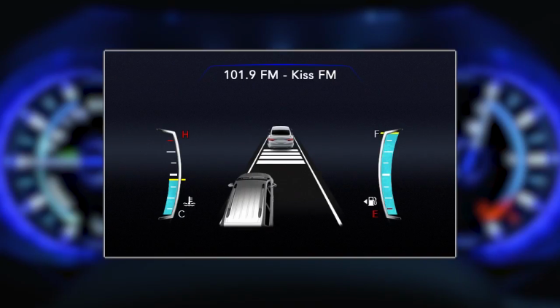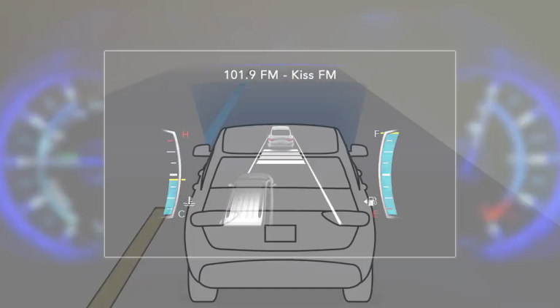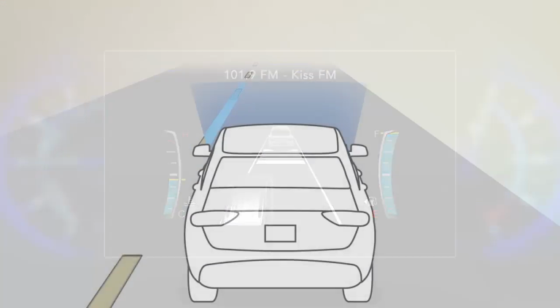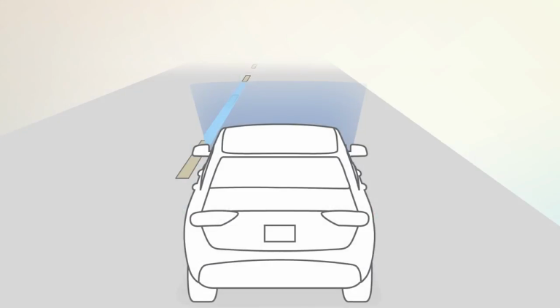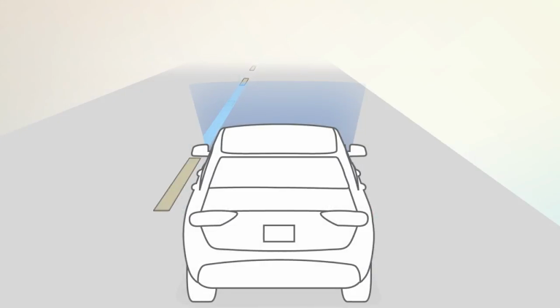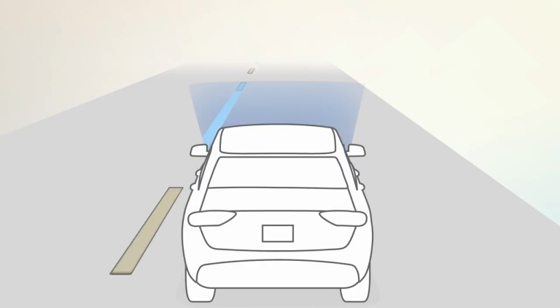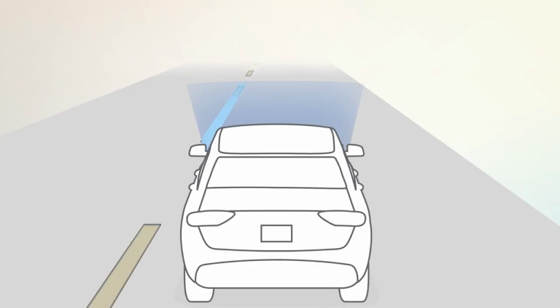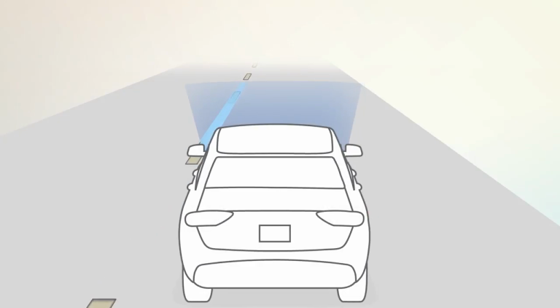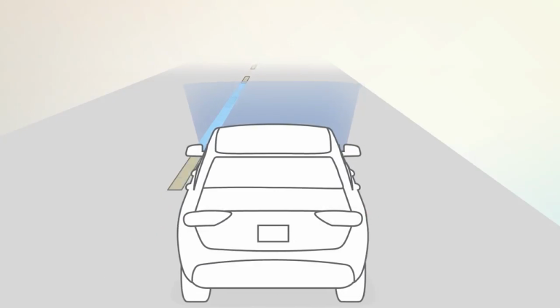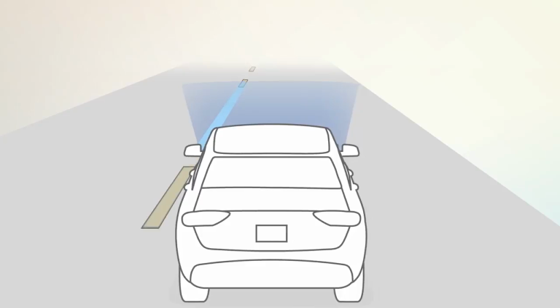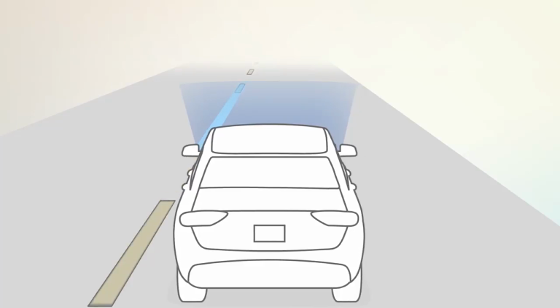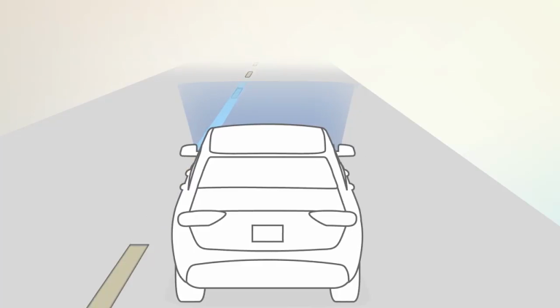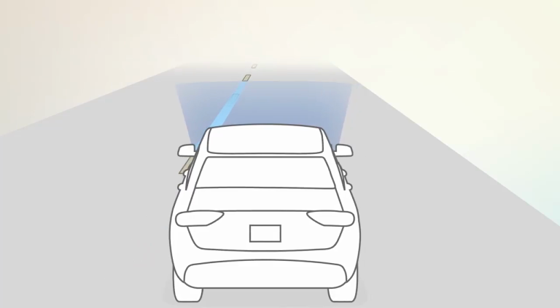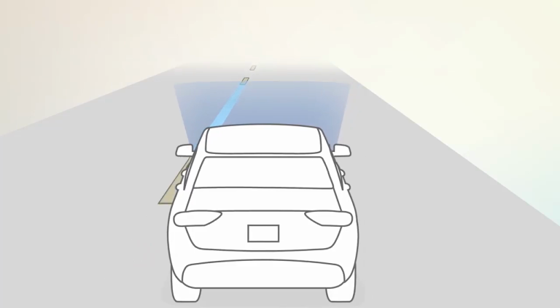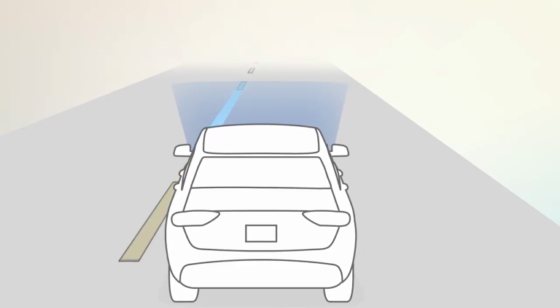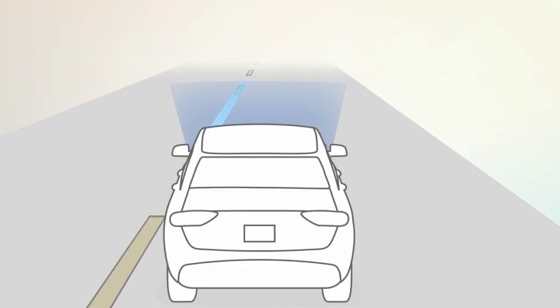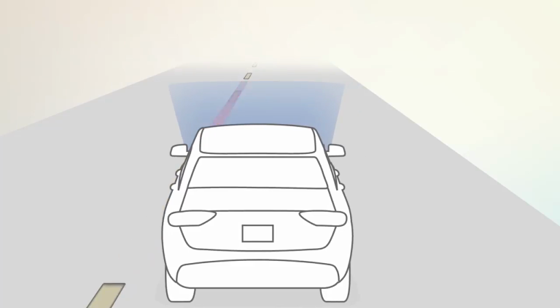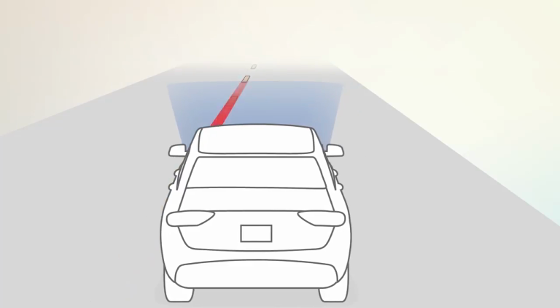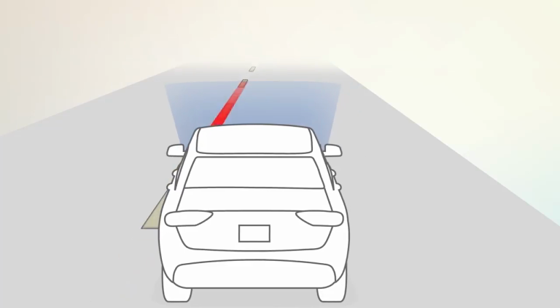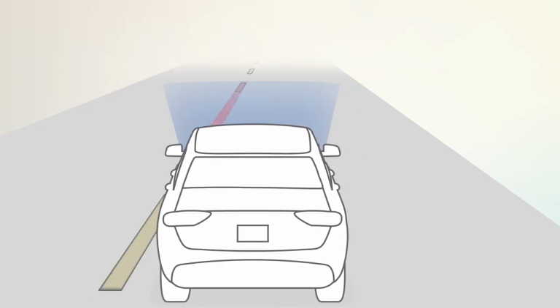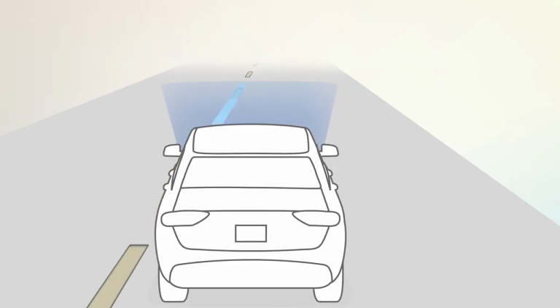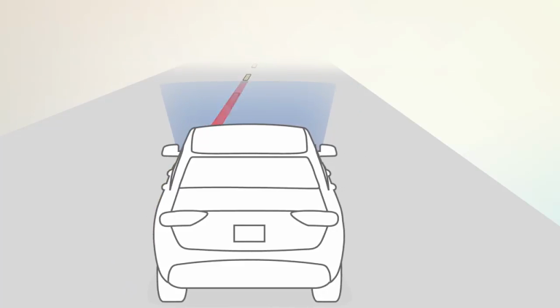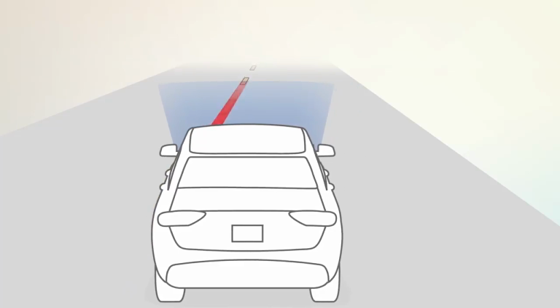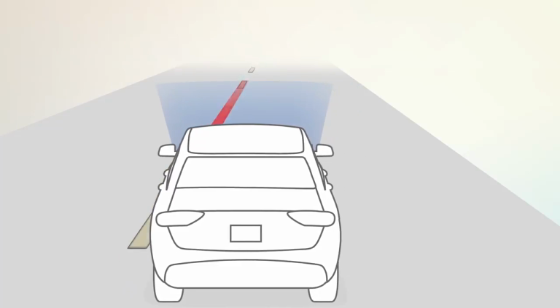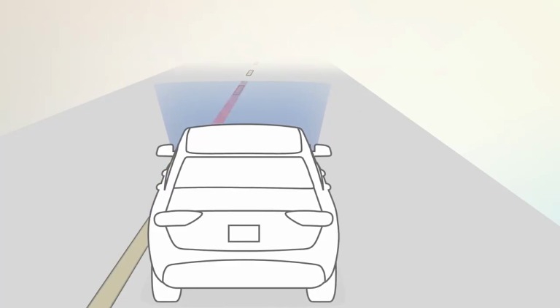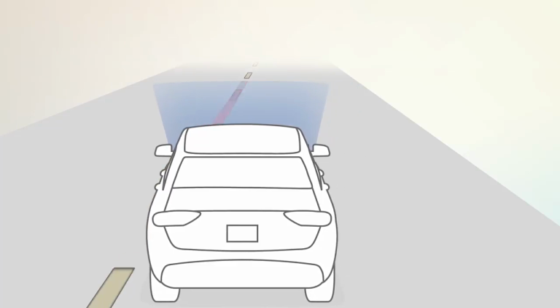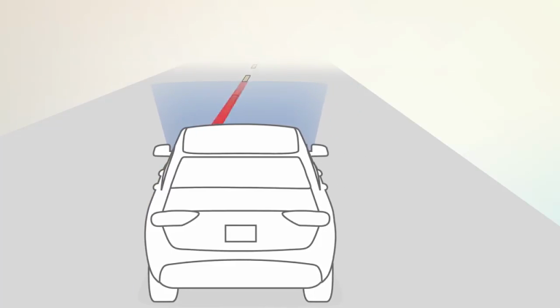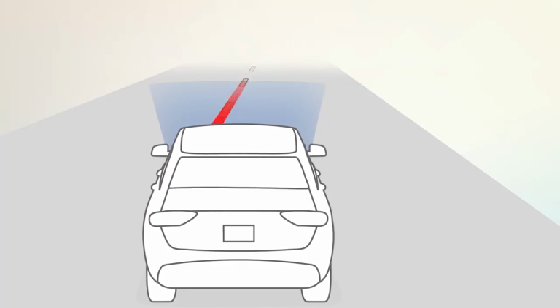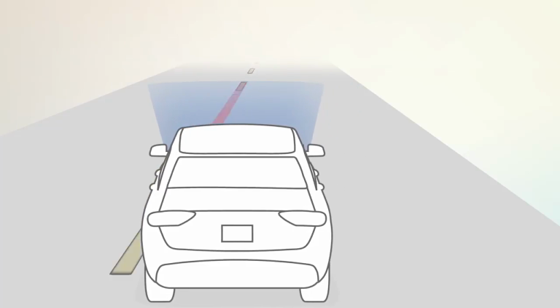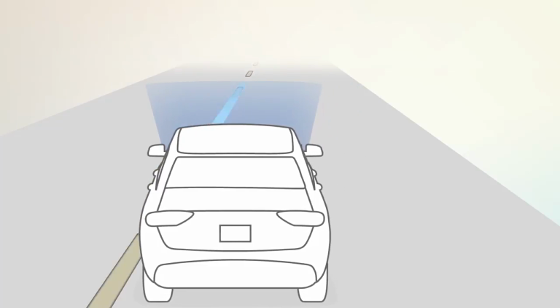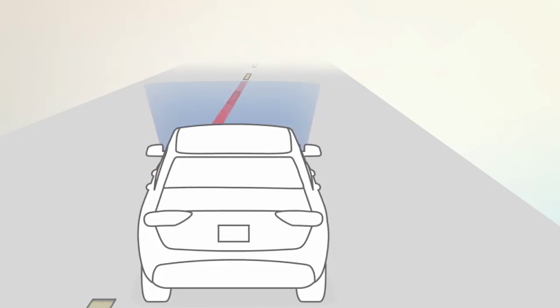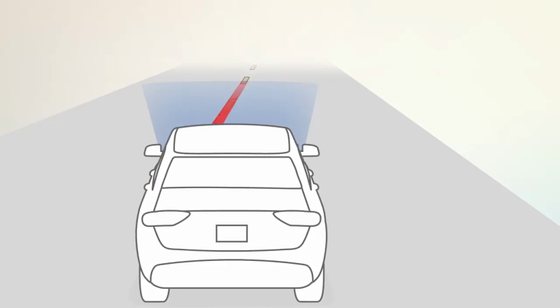When only a single lane marking is detected, a haptic or torque warning will not be provided.